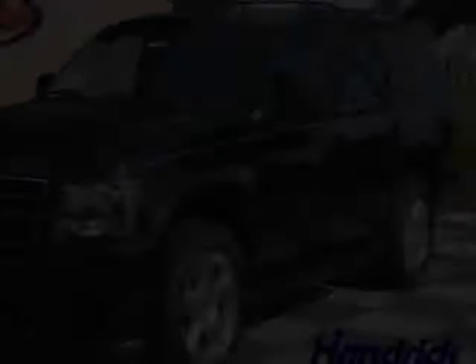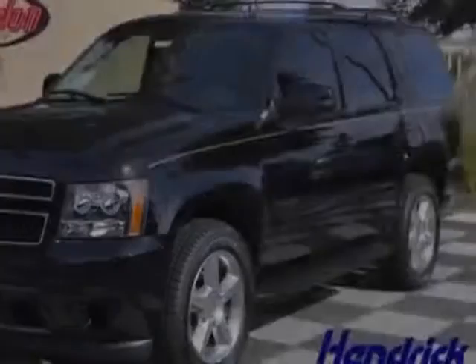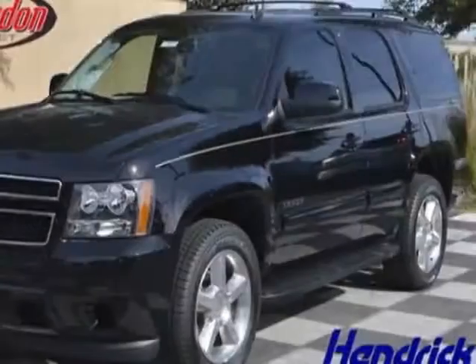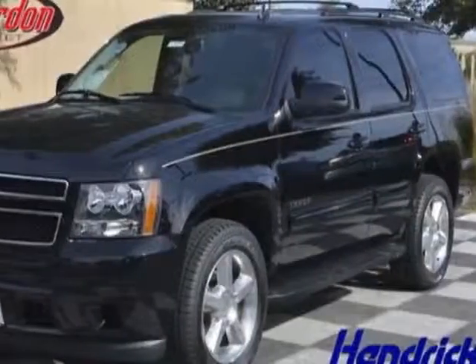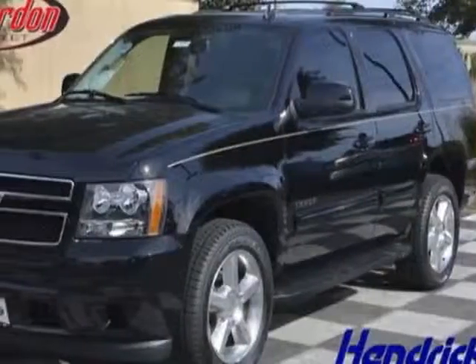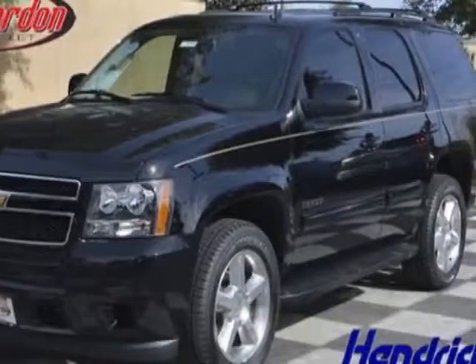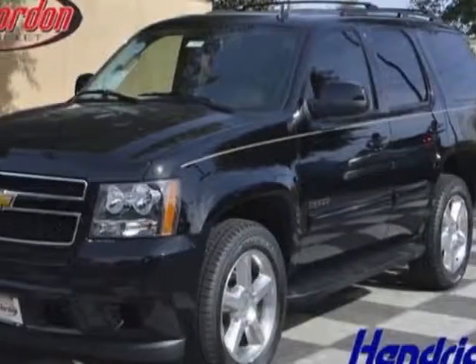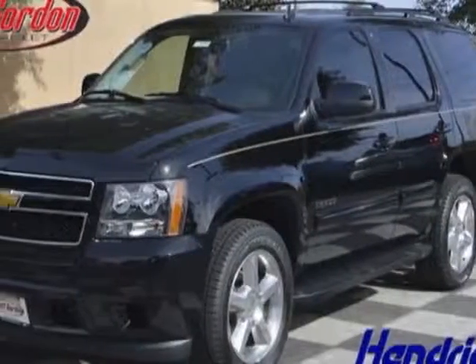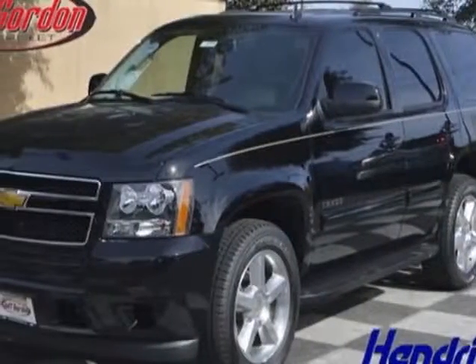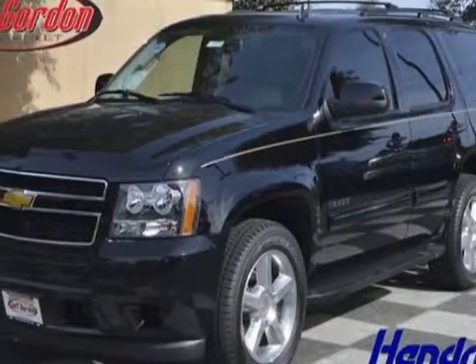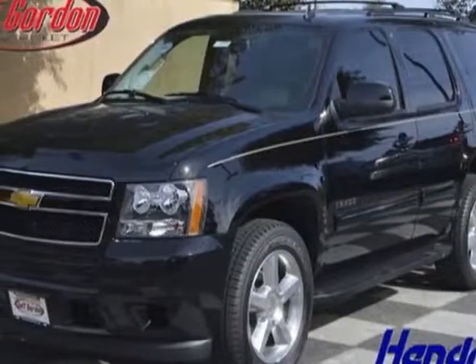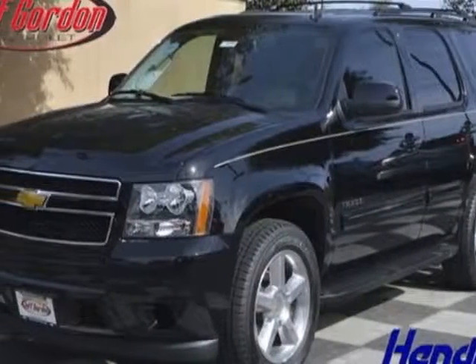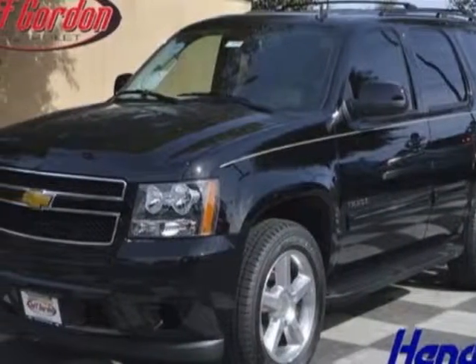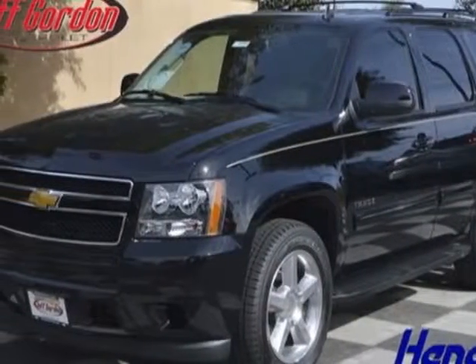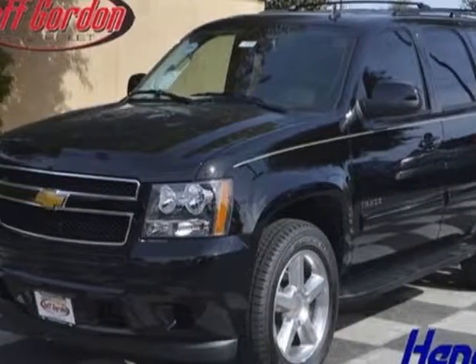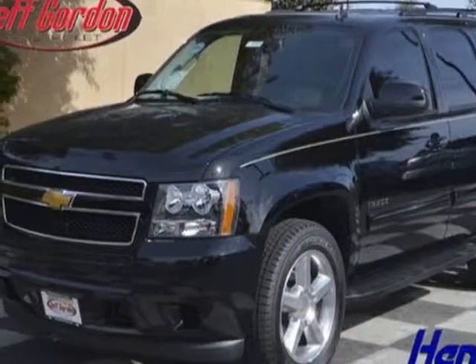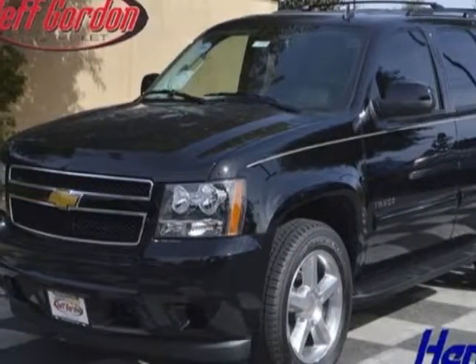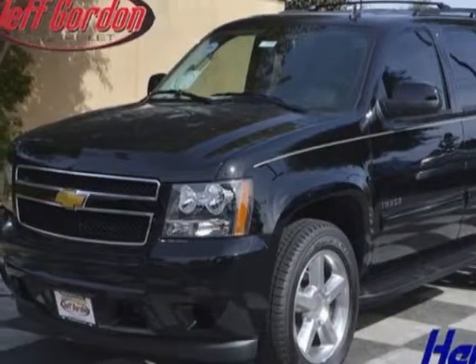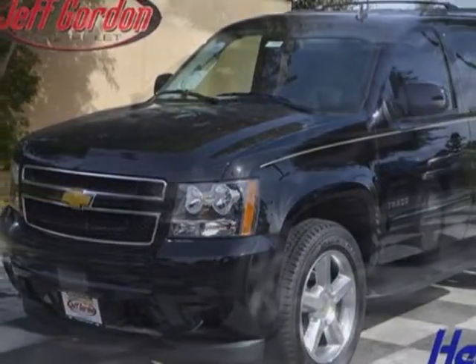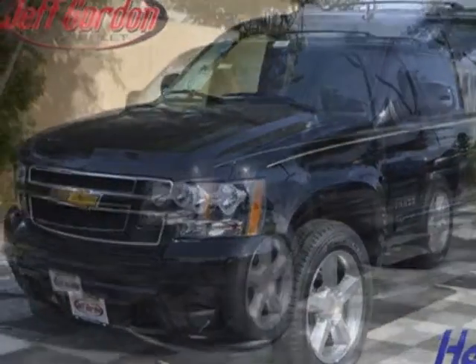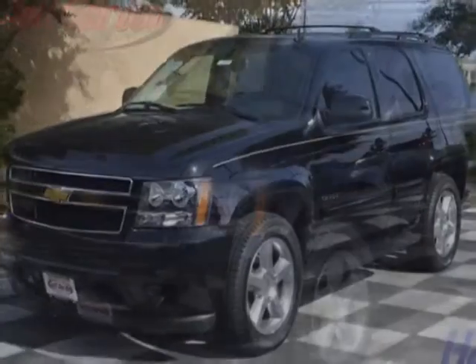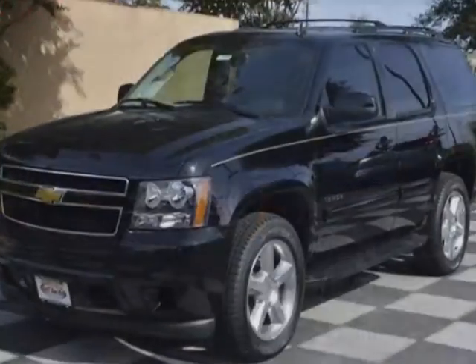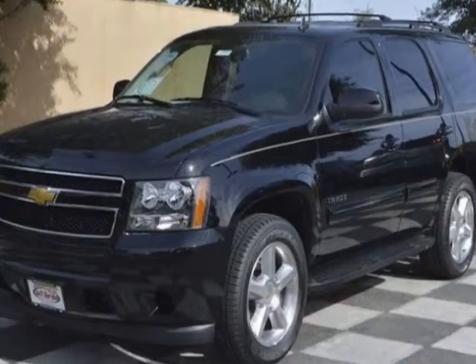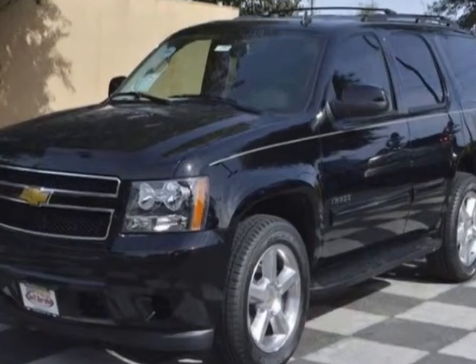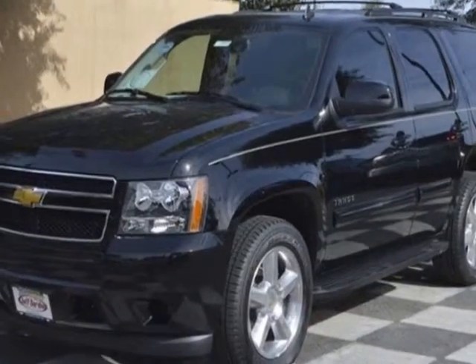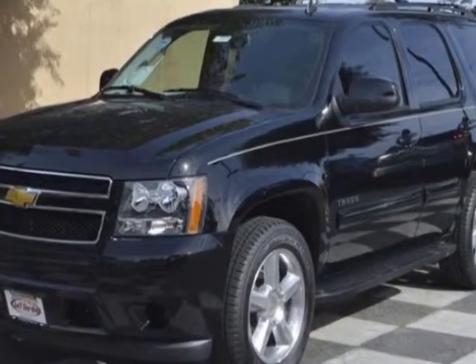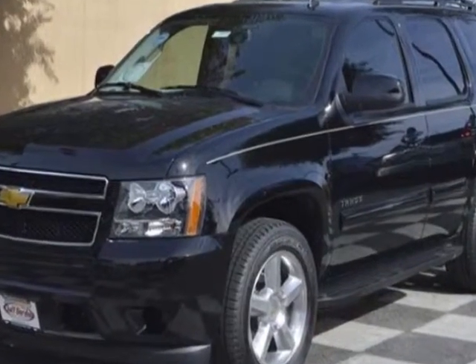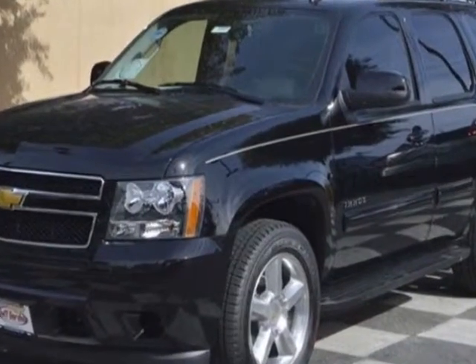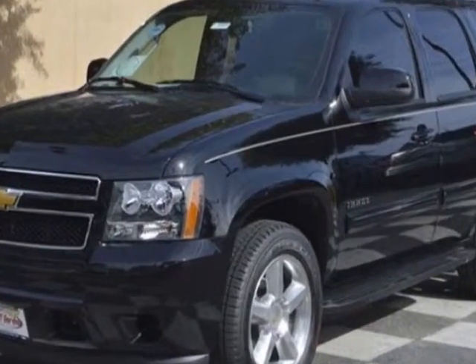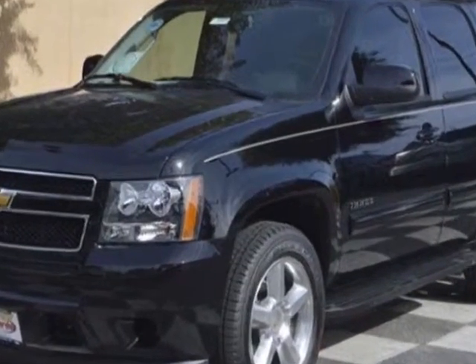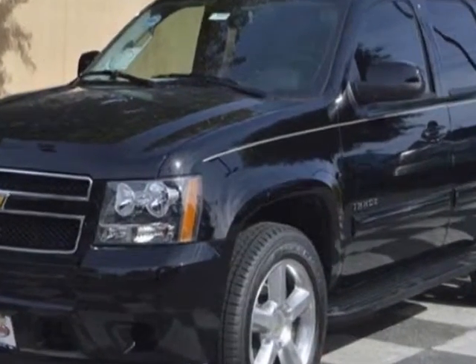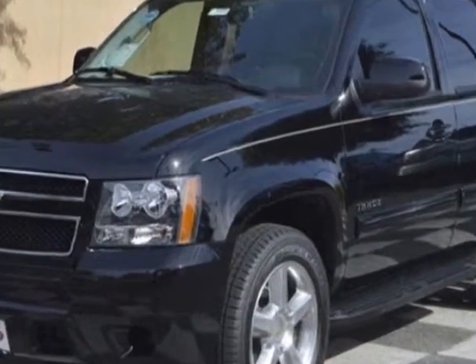Come take a look at this new 2014 Chevrolet Tahoe. For your protection, this vehicle has a full factory warranty.